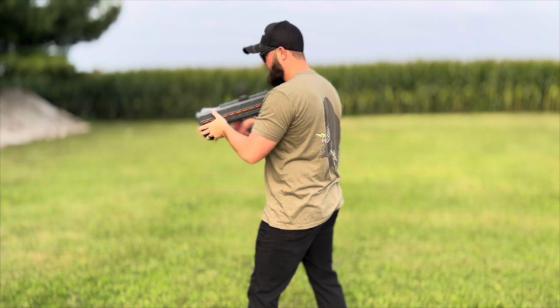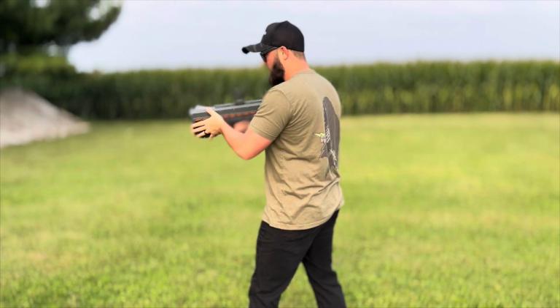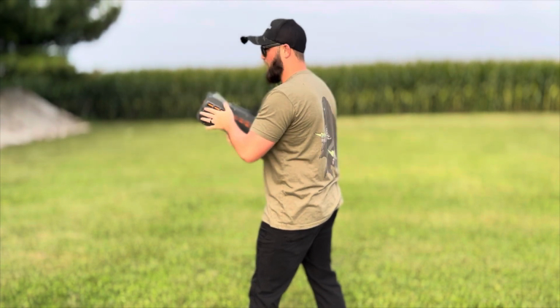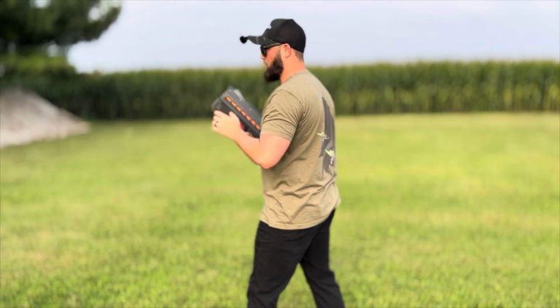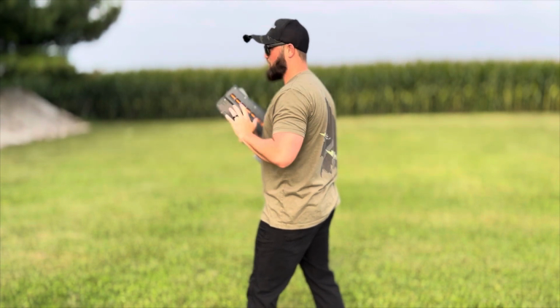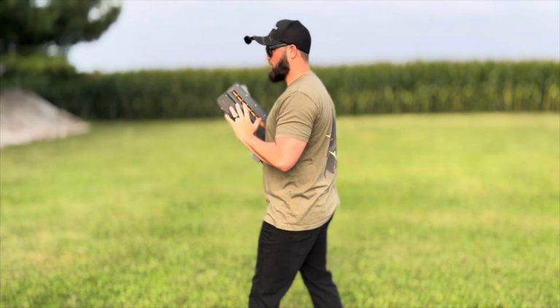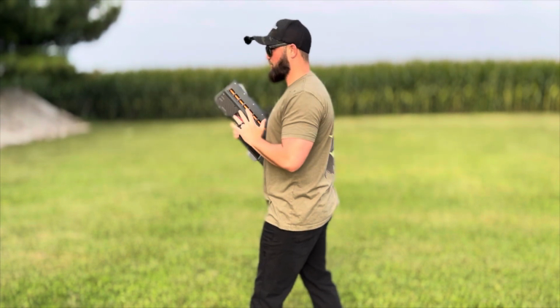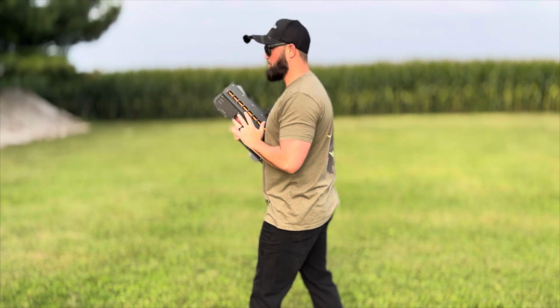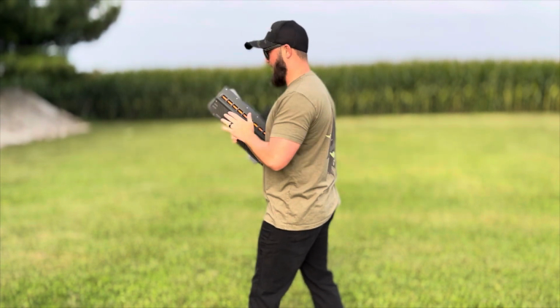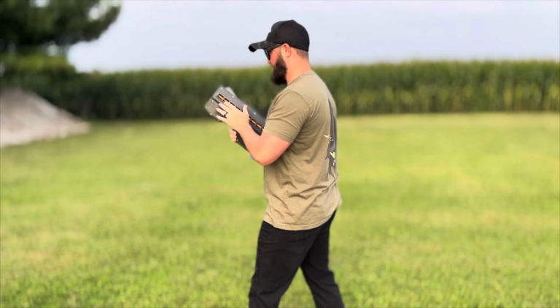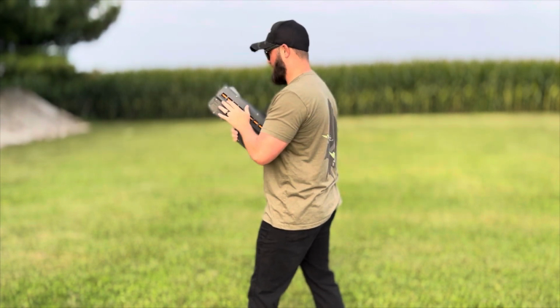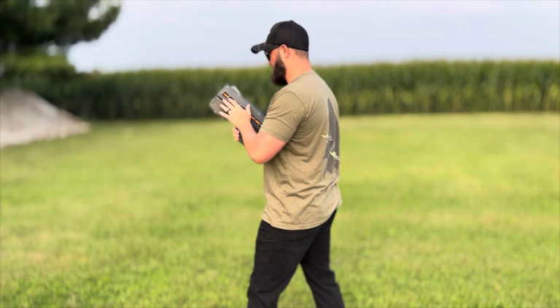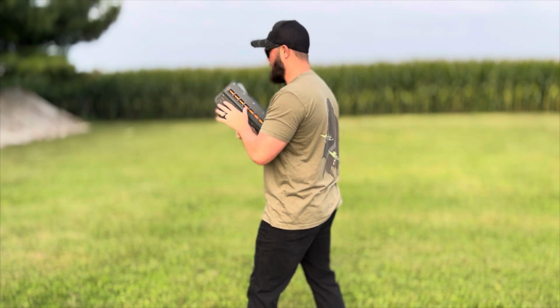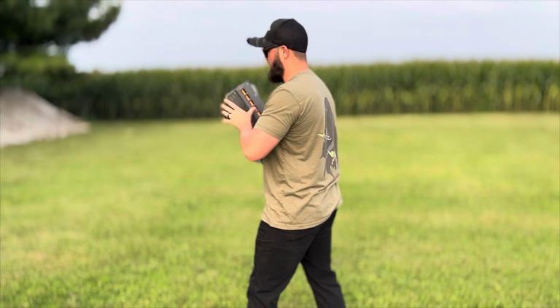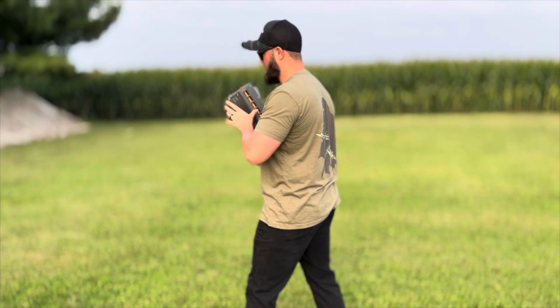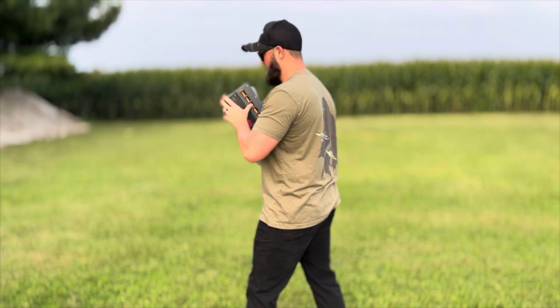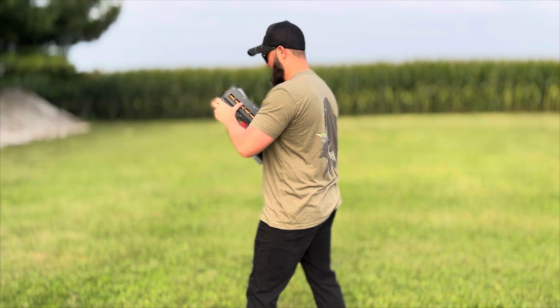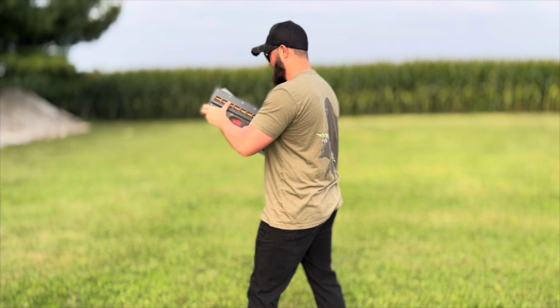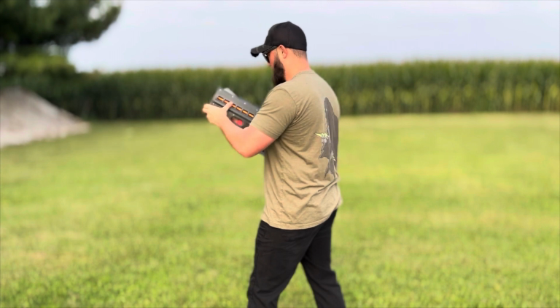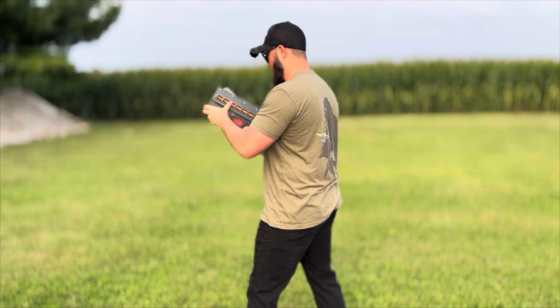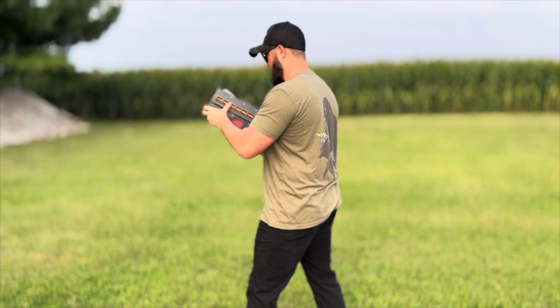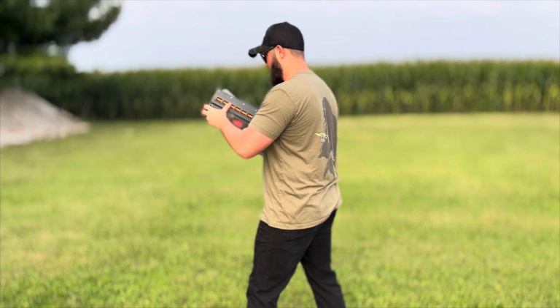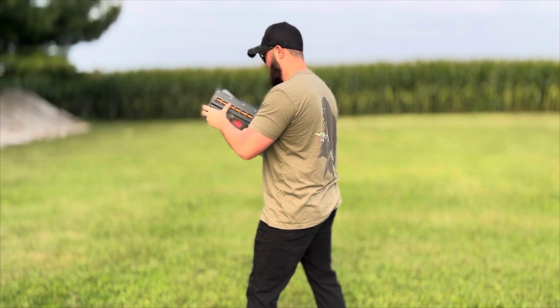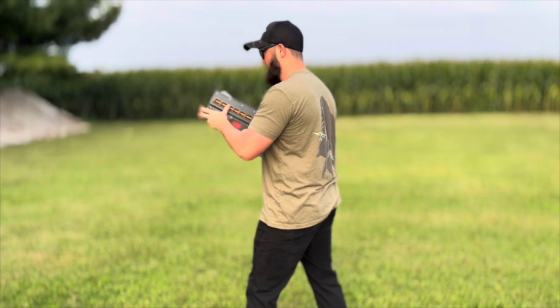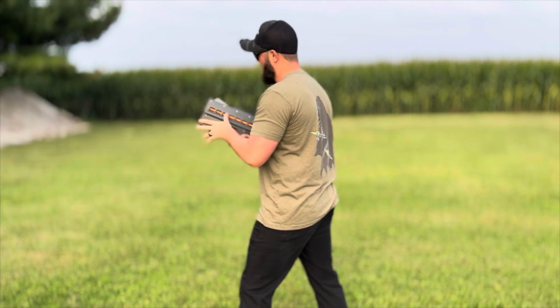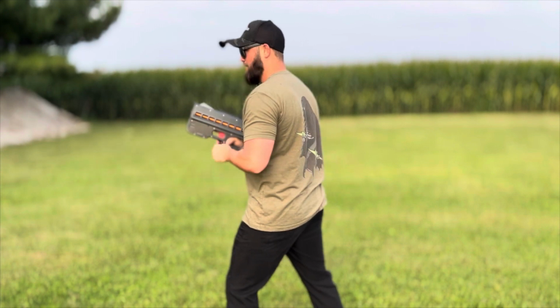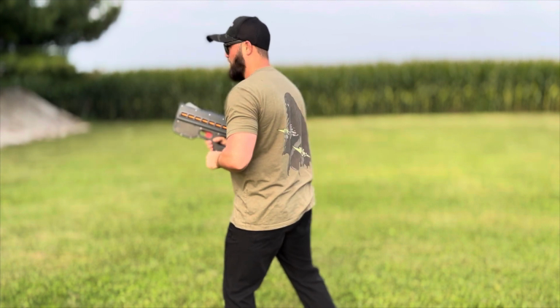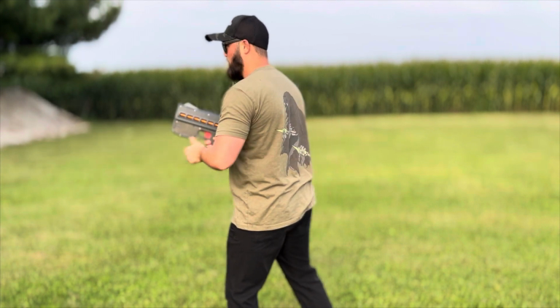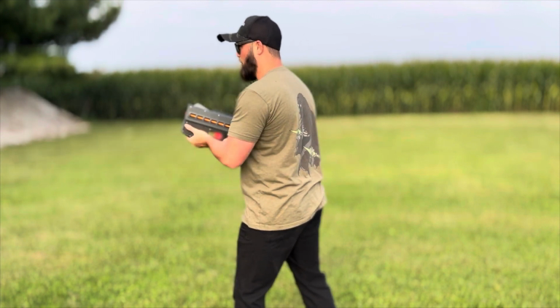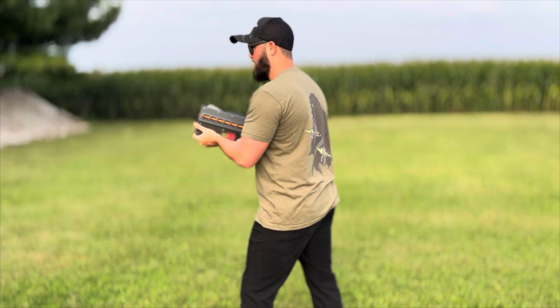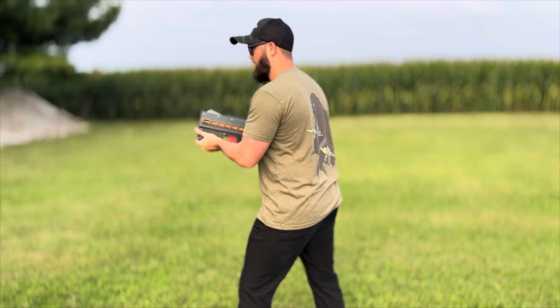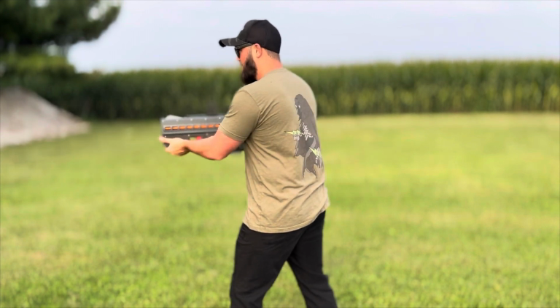All right, we're going to switch it to max on semi and see what happens. Oh boy, here we go.